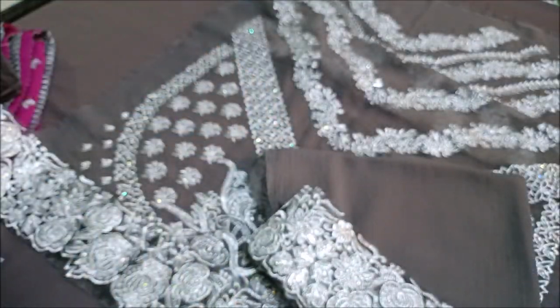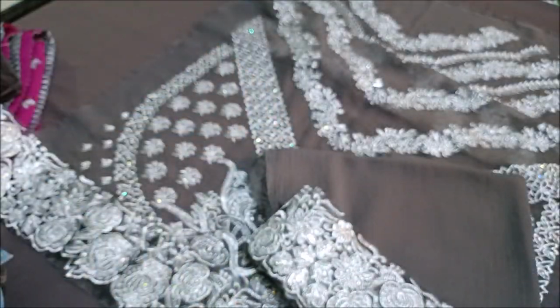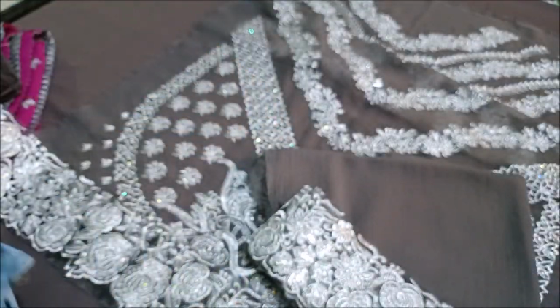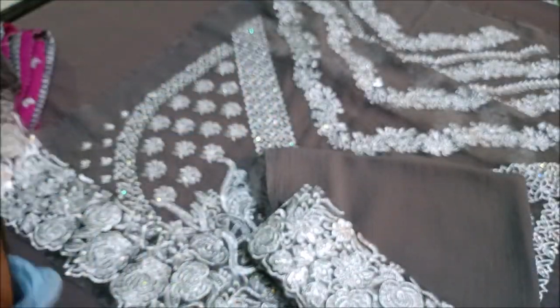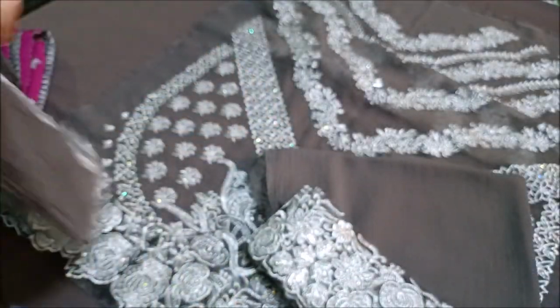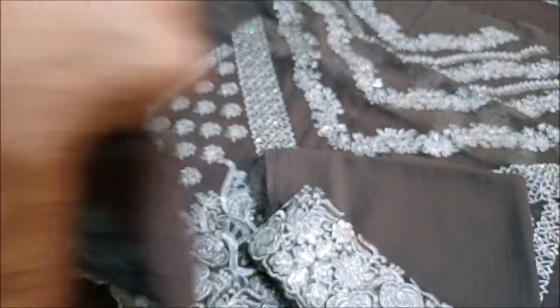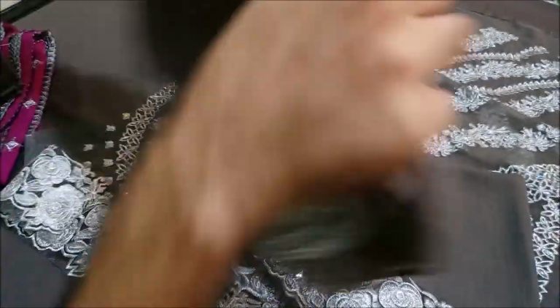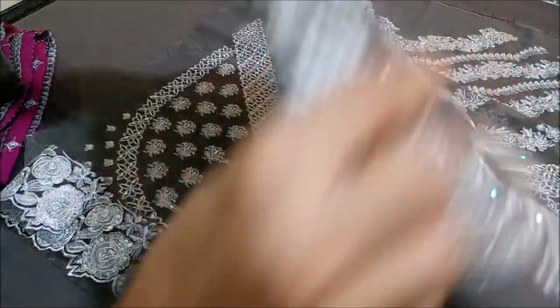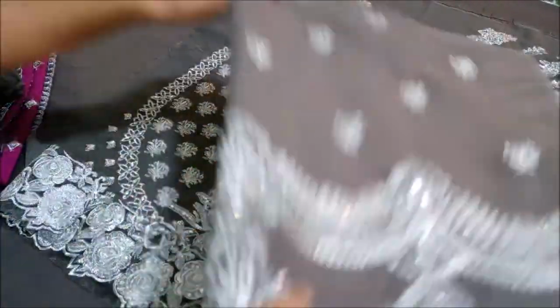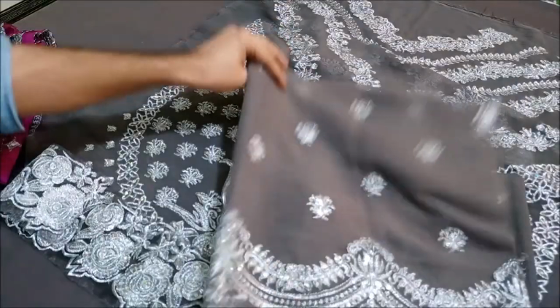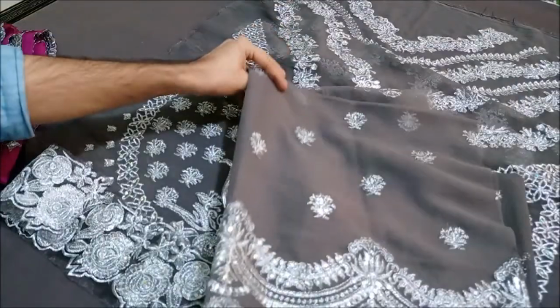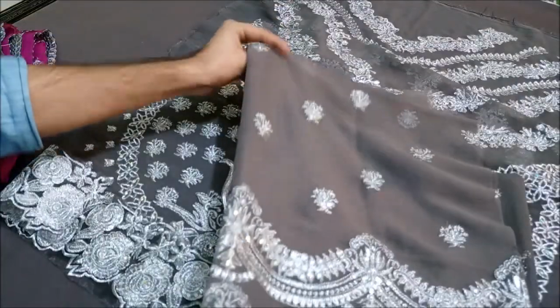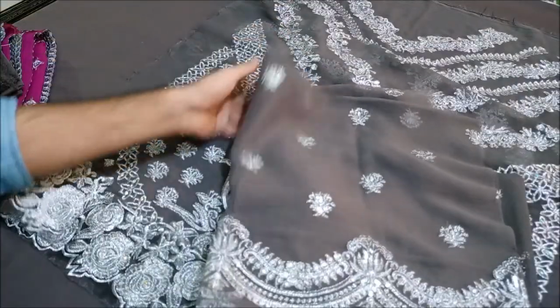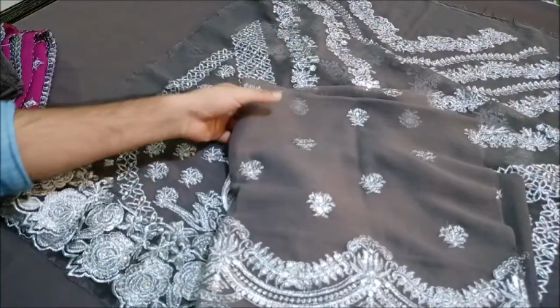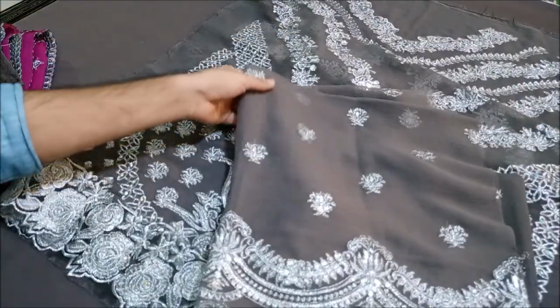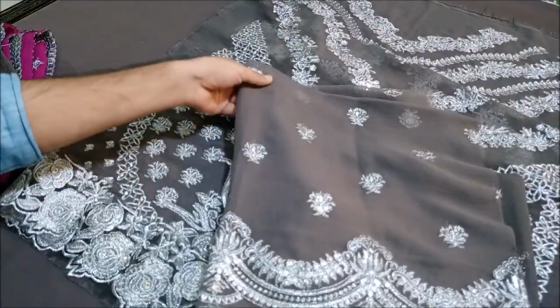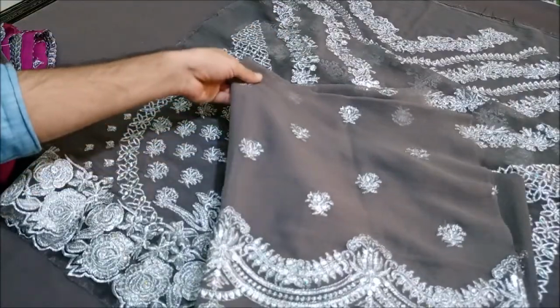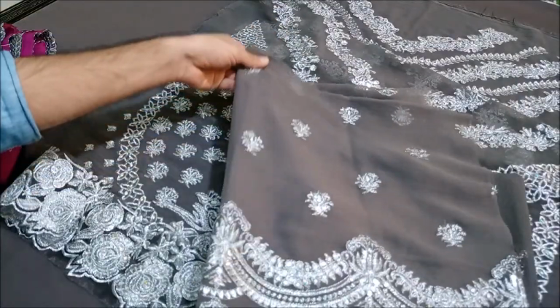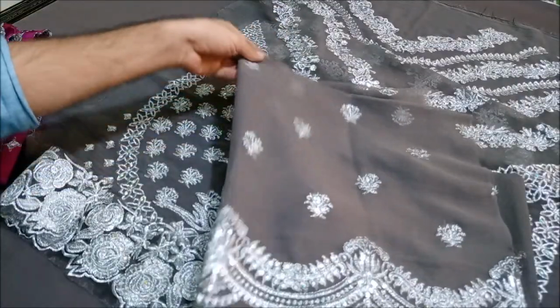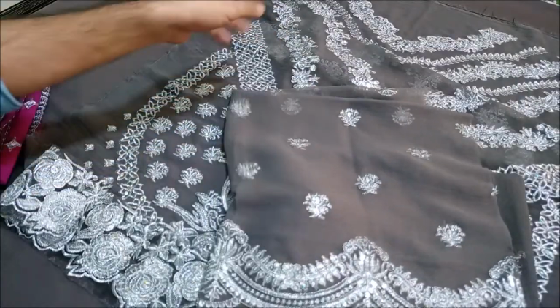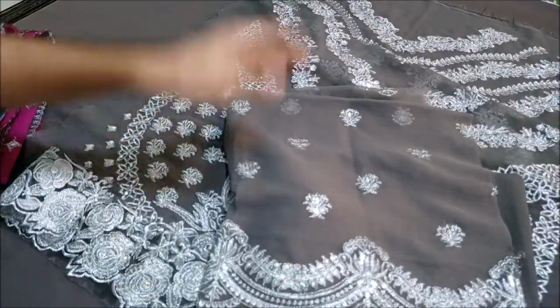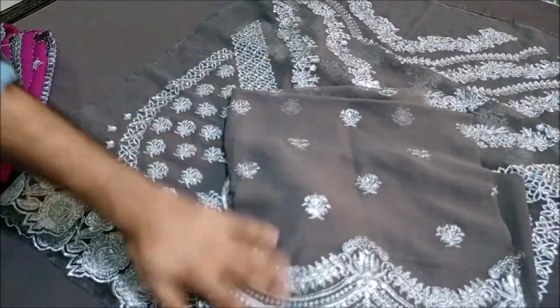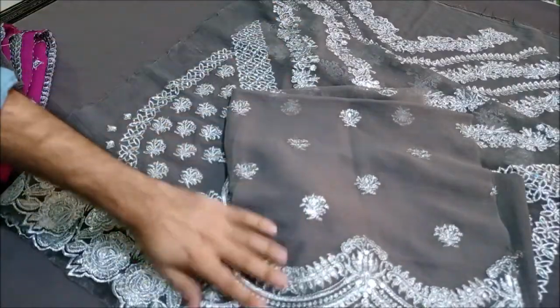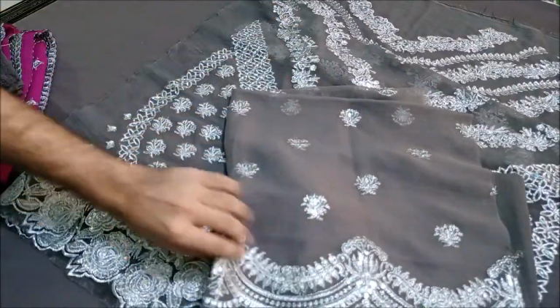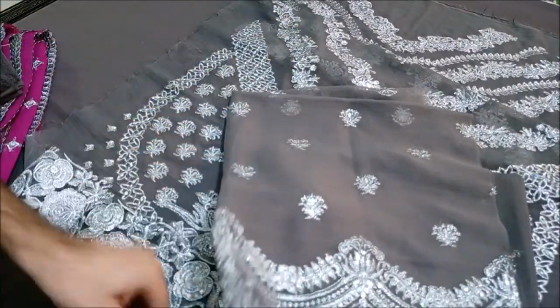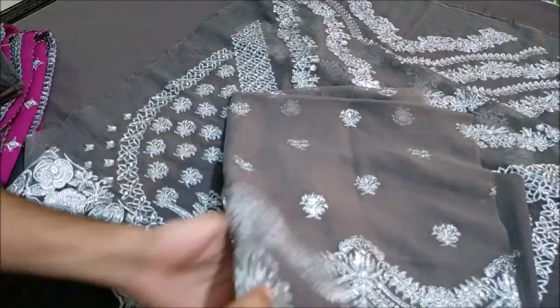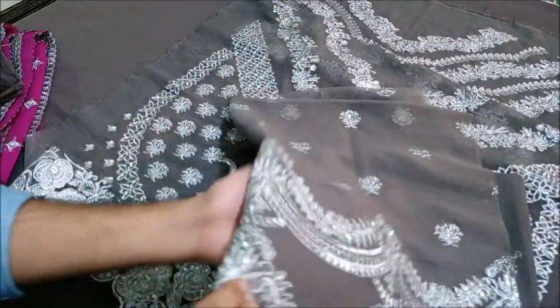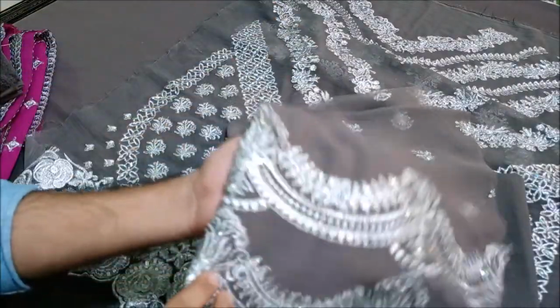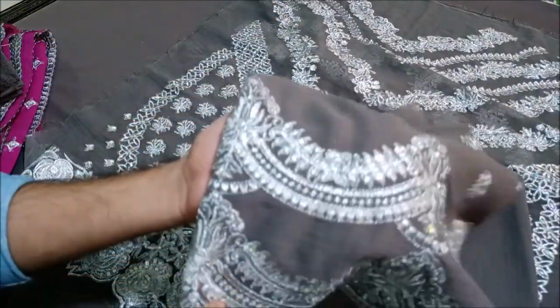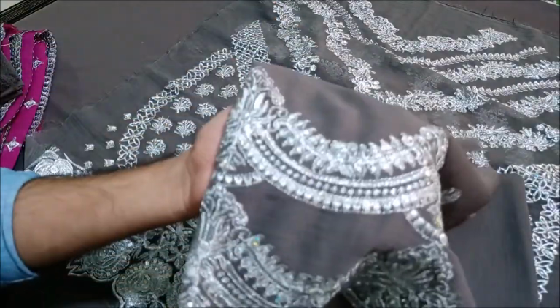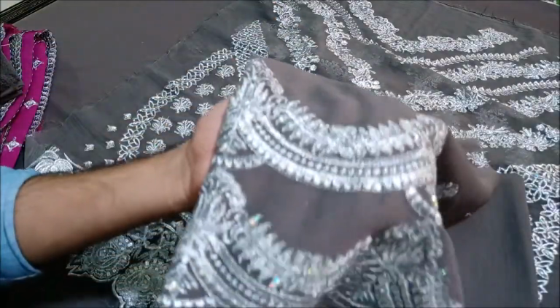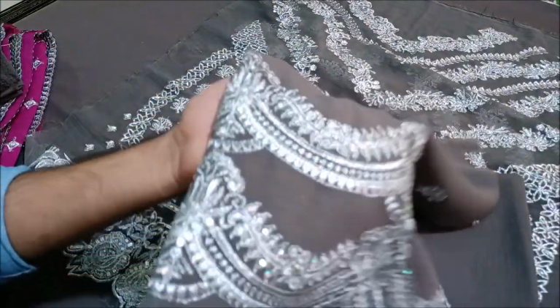This is the chiffon — the chiffon fabric.